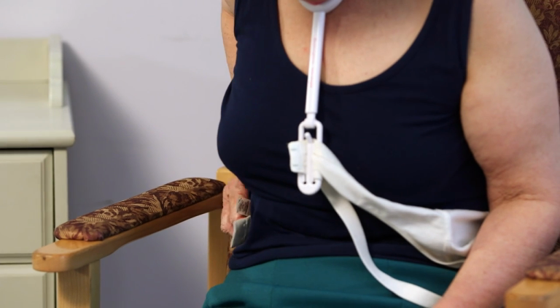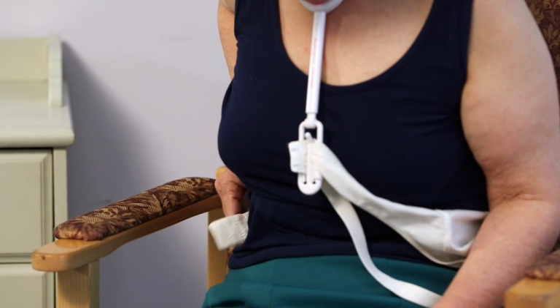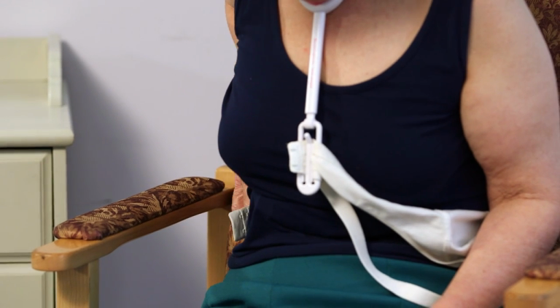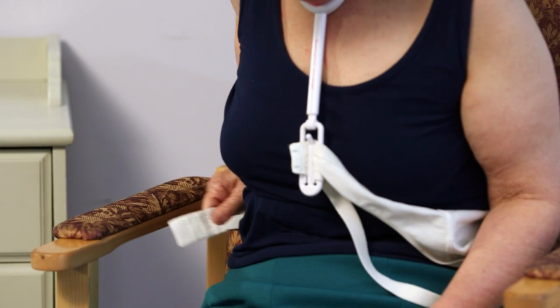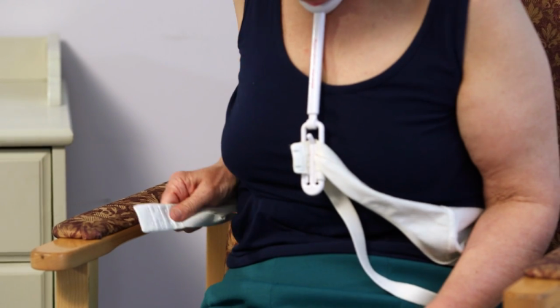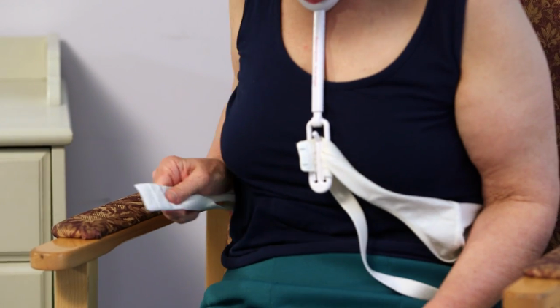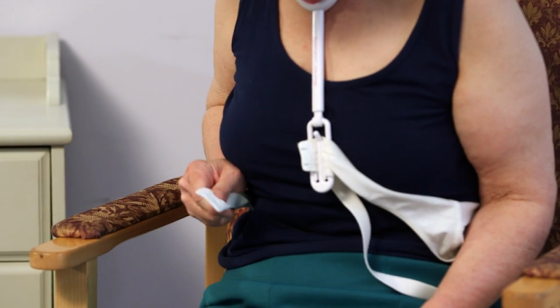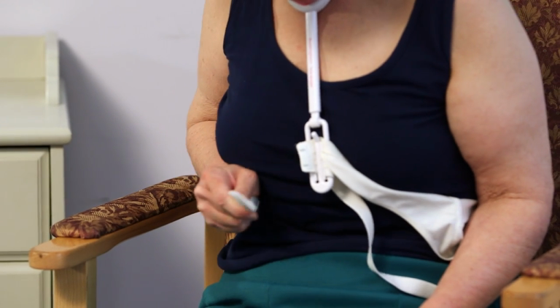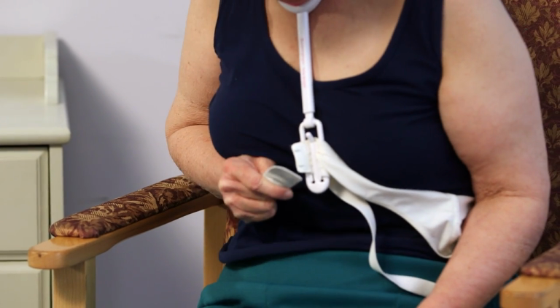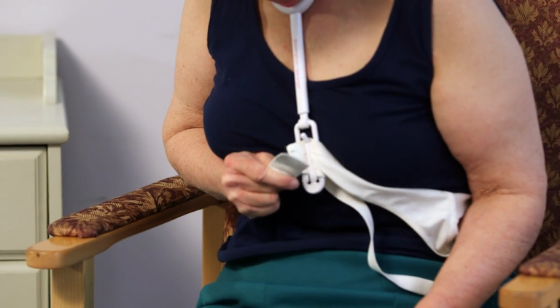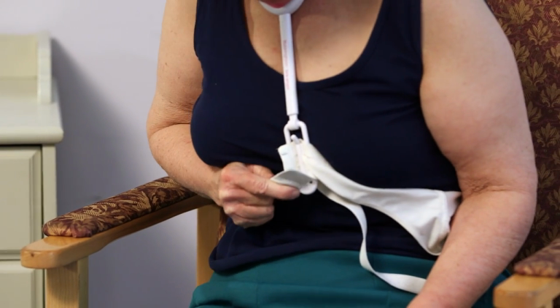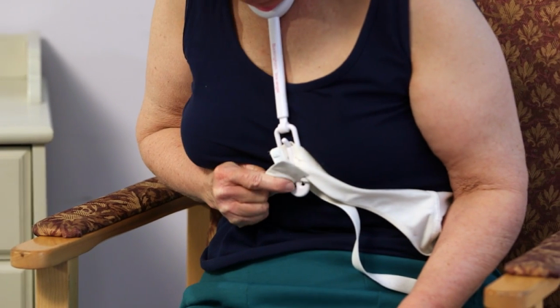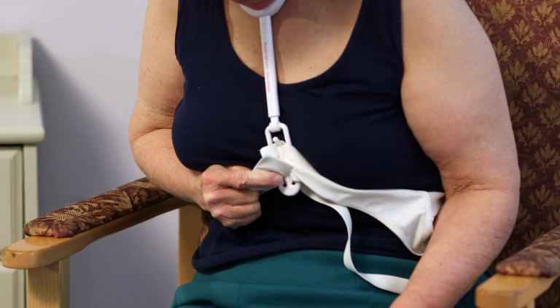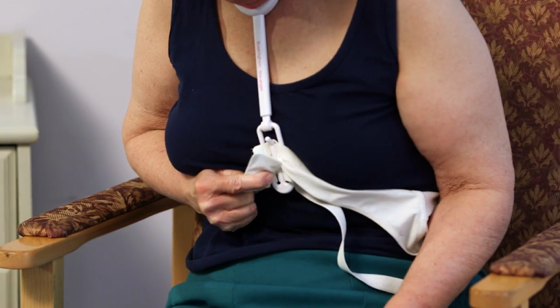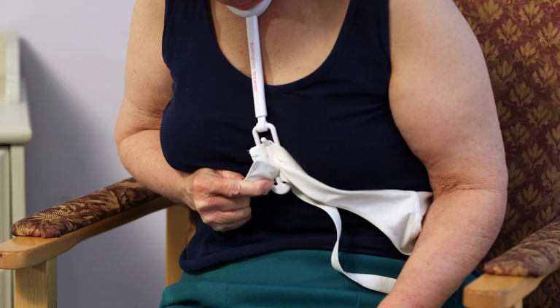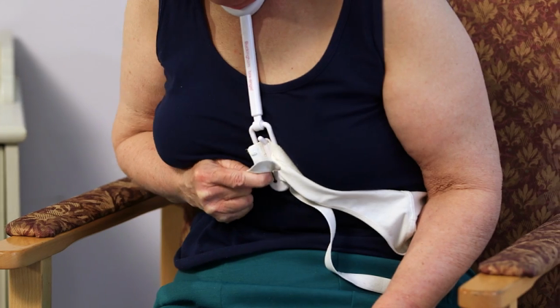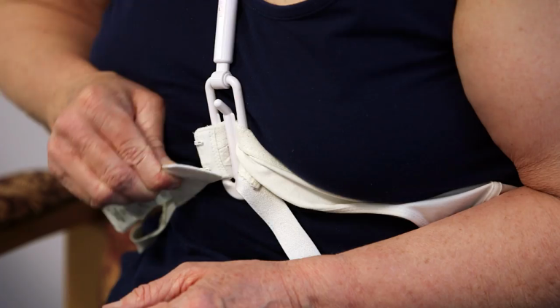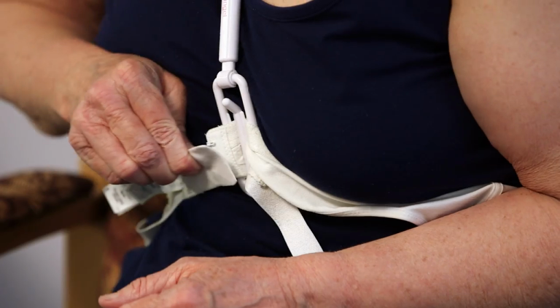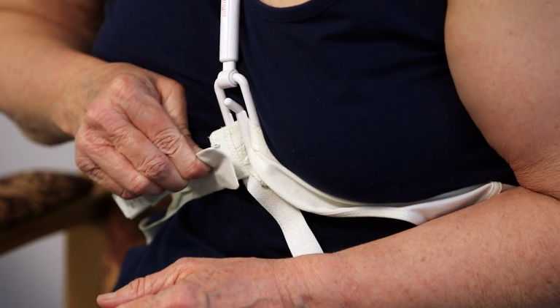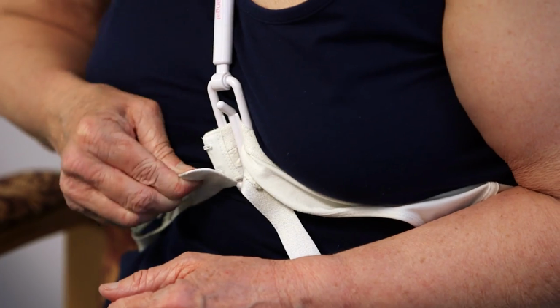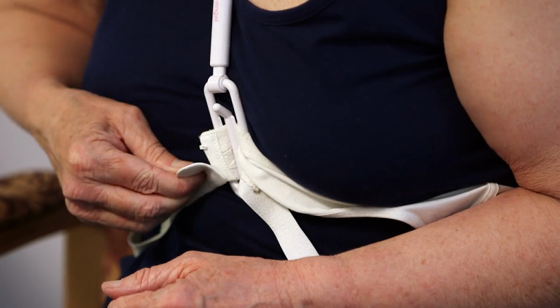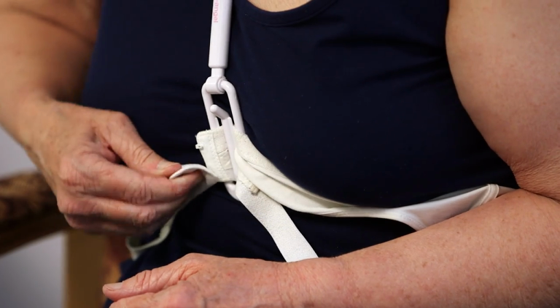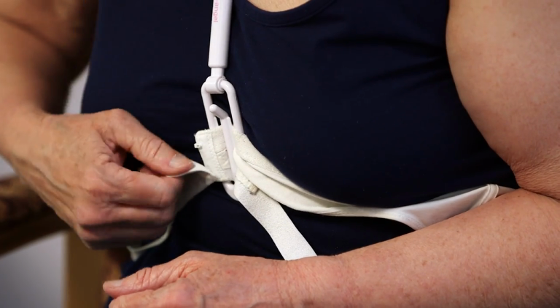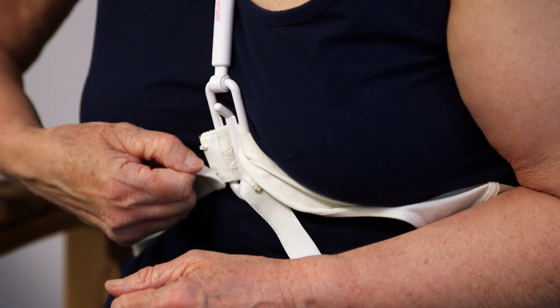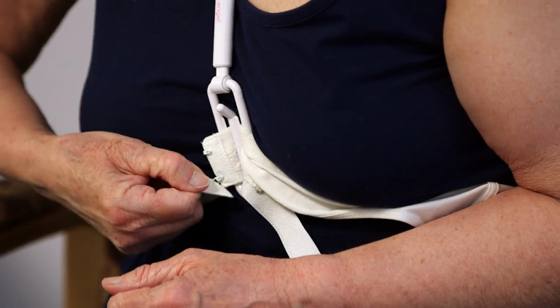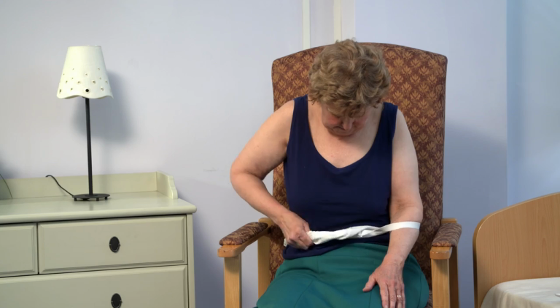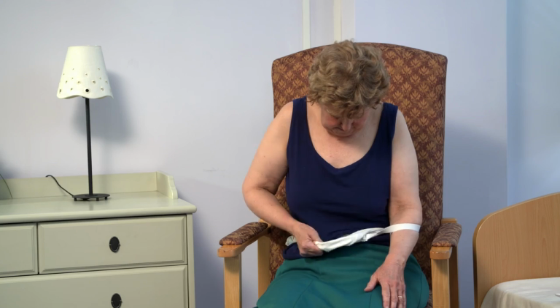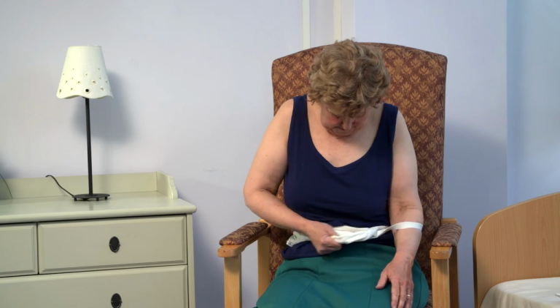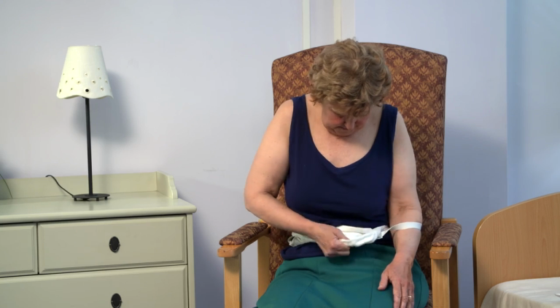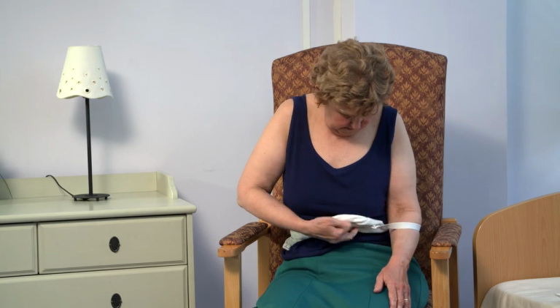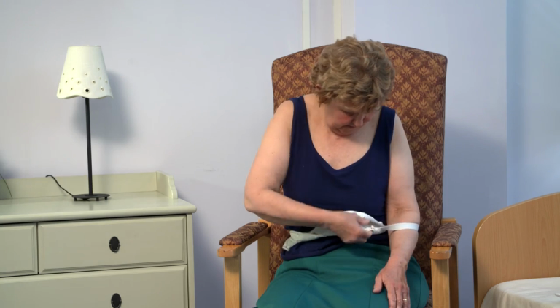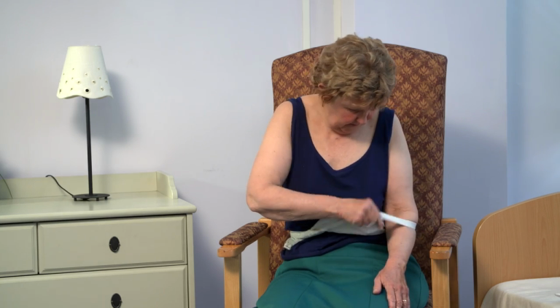You can fasten the hooks of the bra using one hand and then turn the bra around your waist so that the cups are at the front.